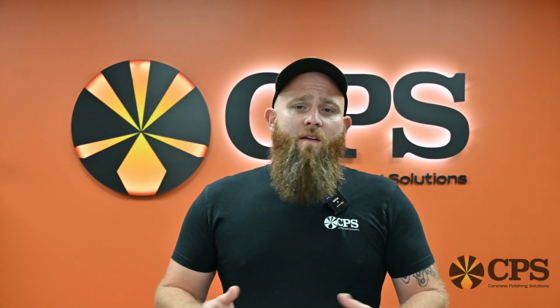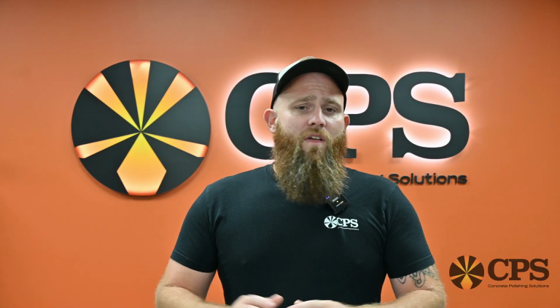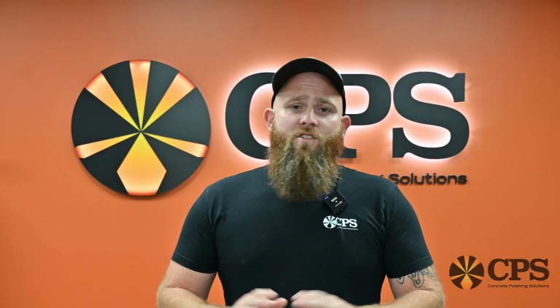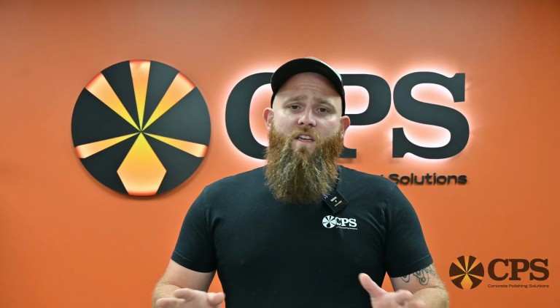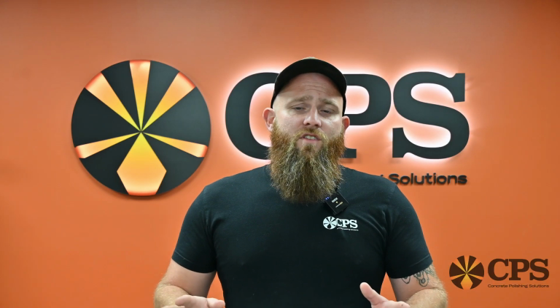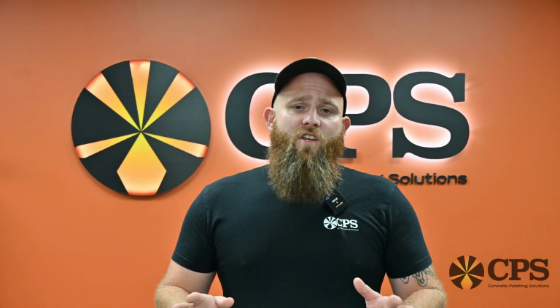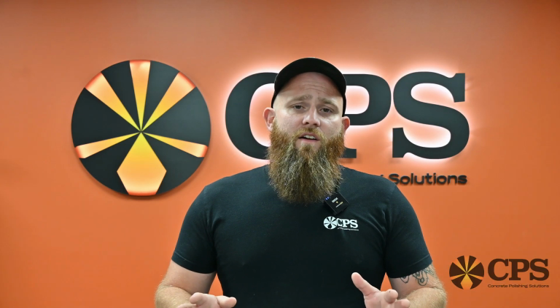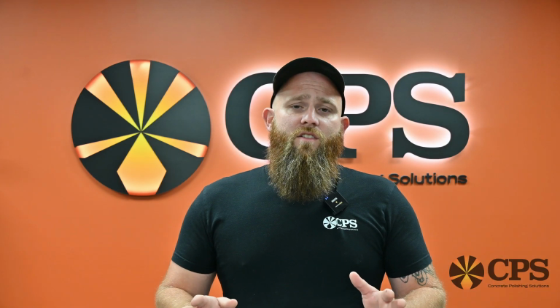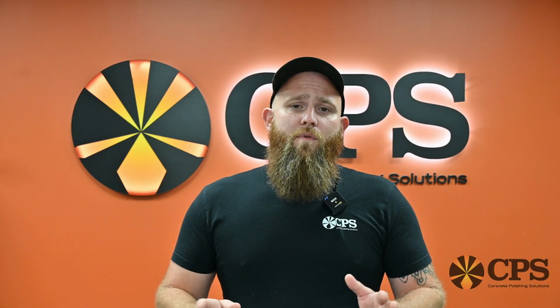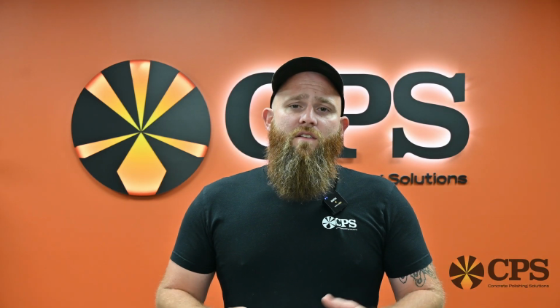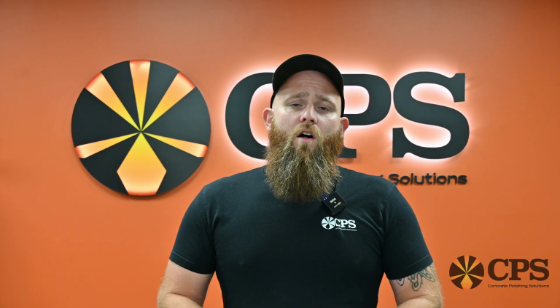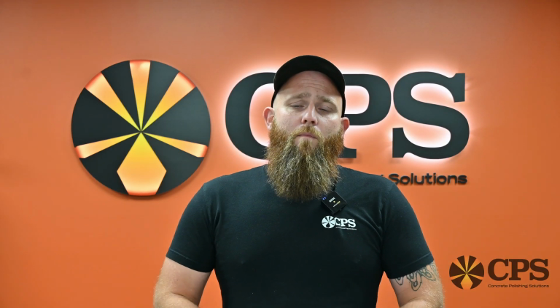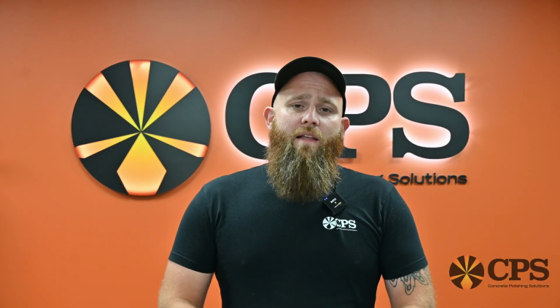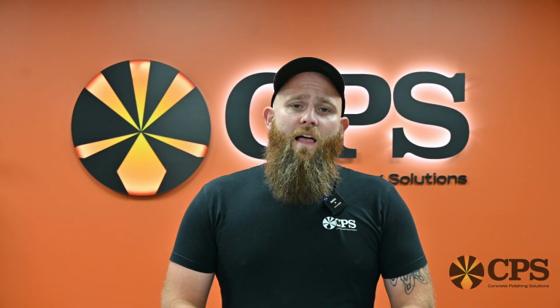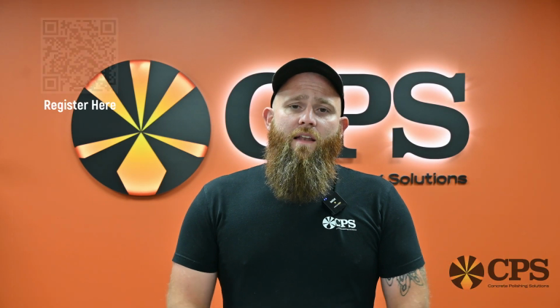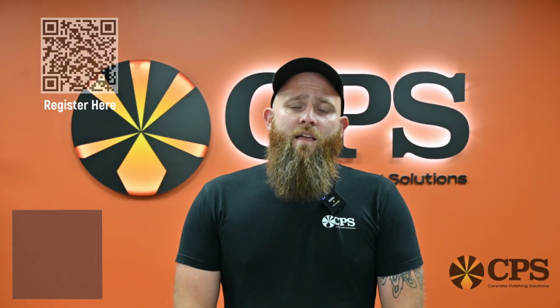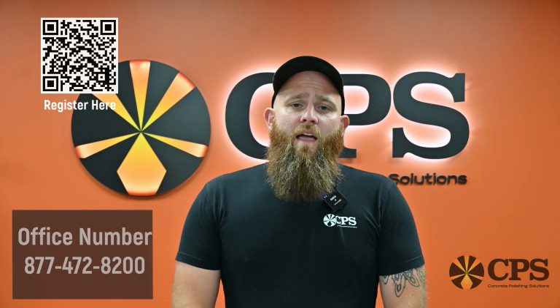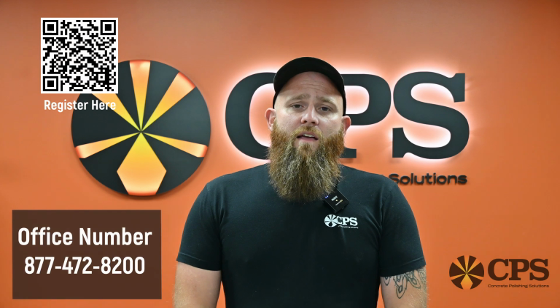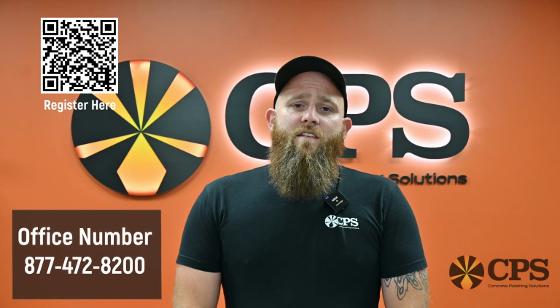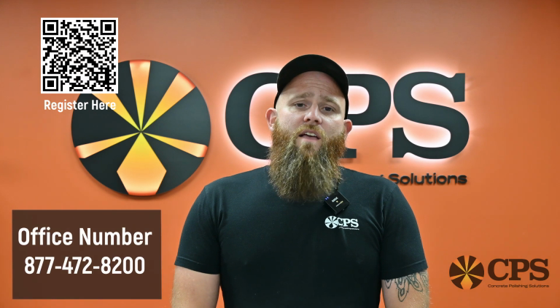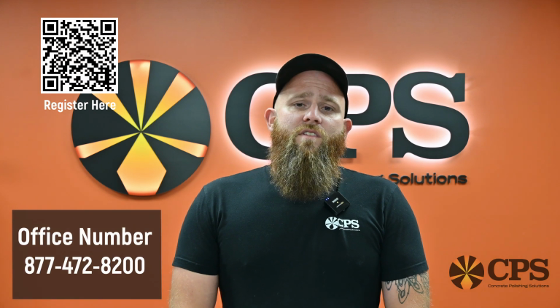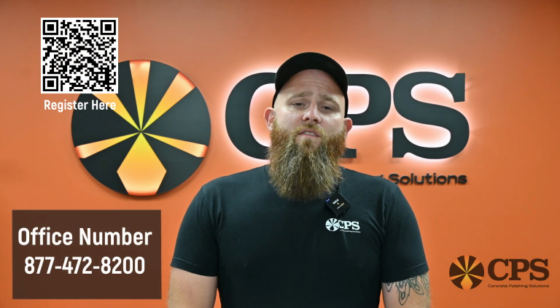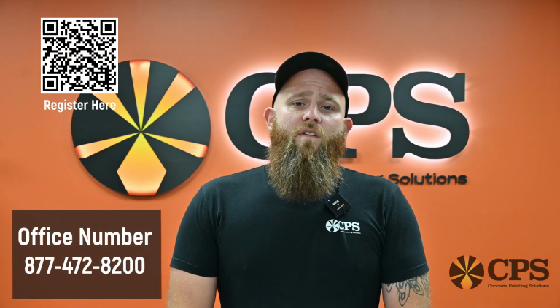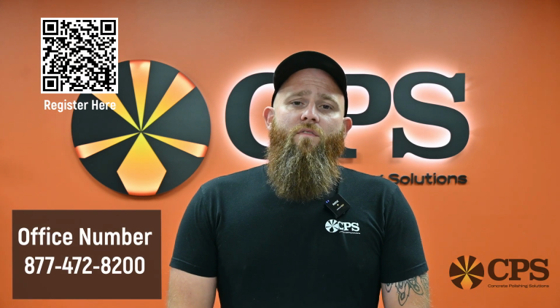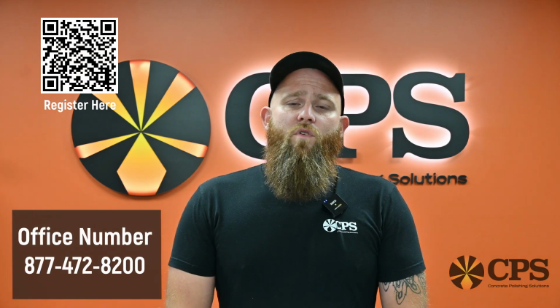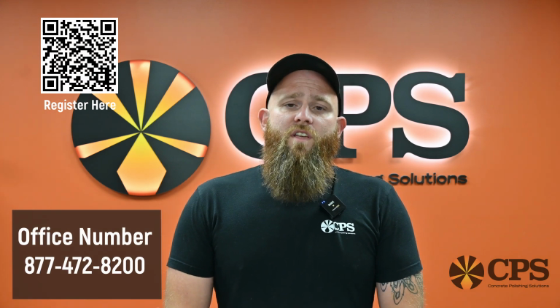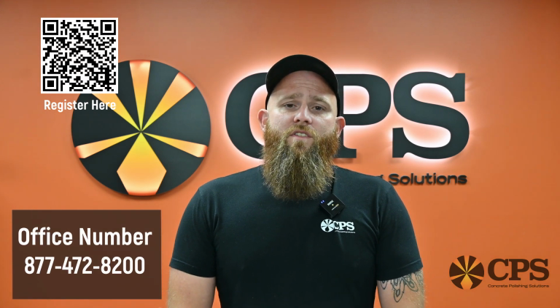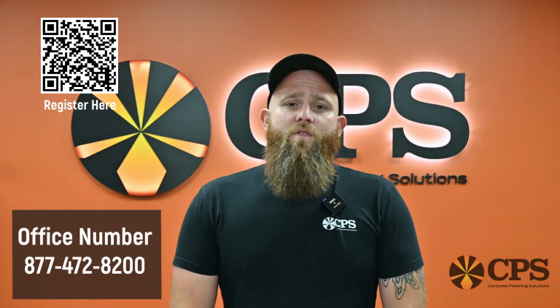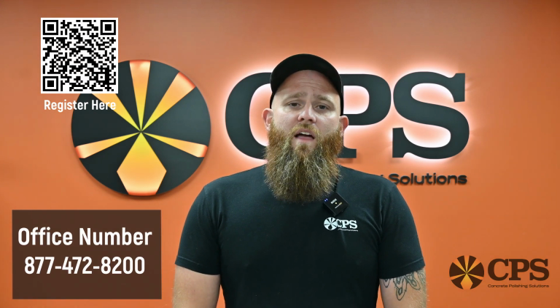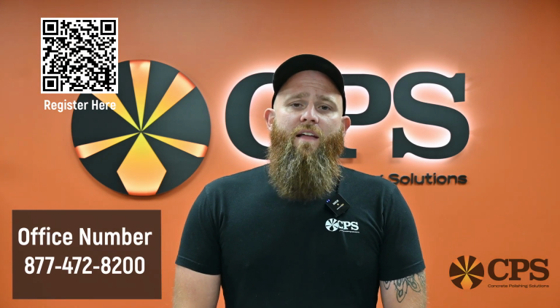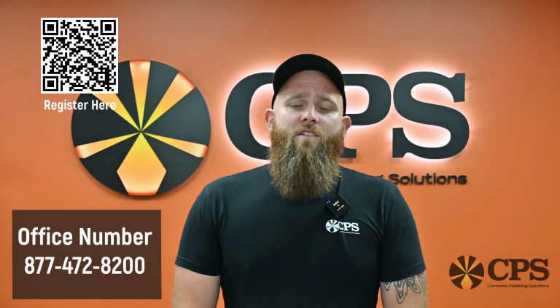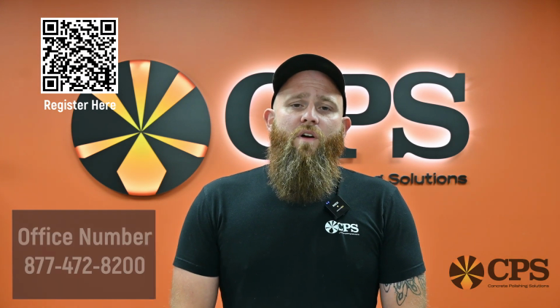So if you give us a shout here at CPS, call our main line at 877-472-8200.